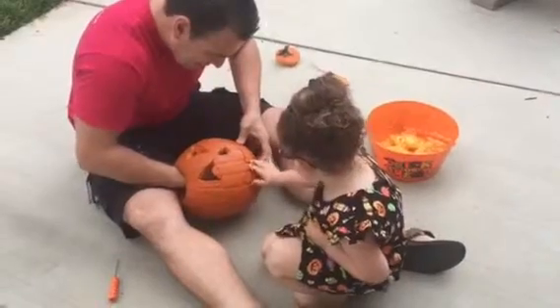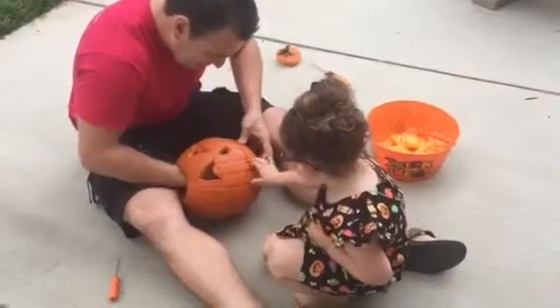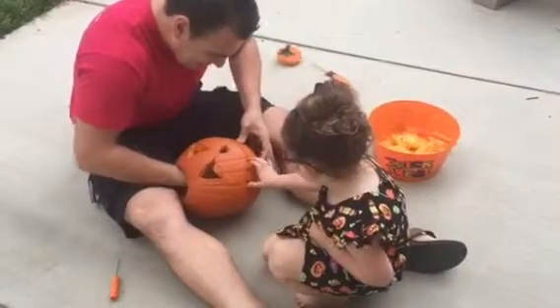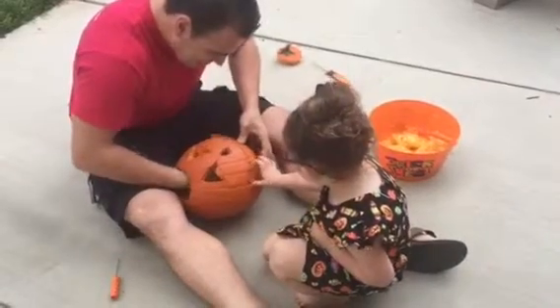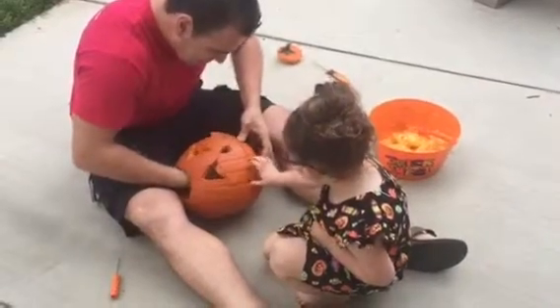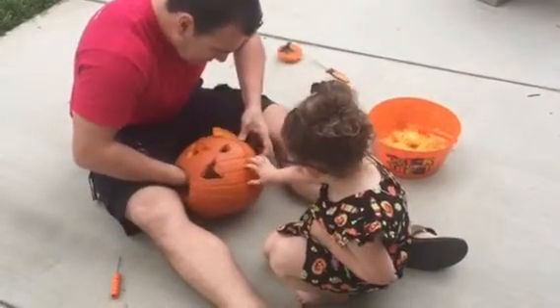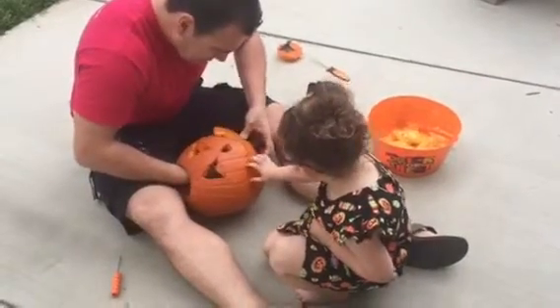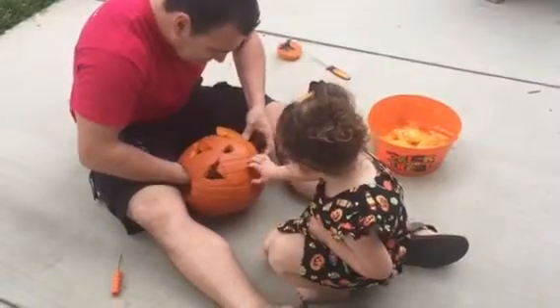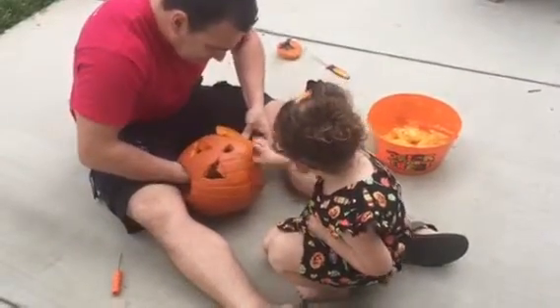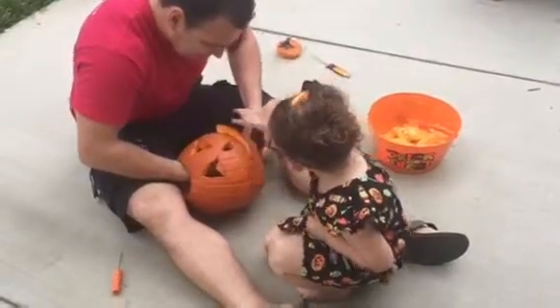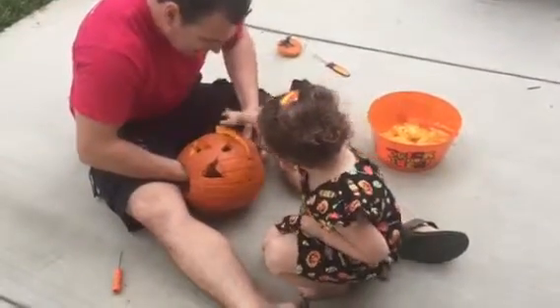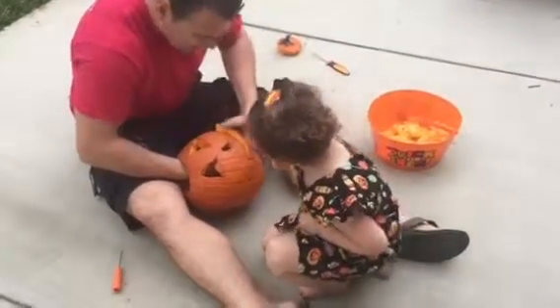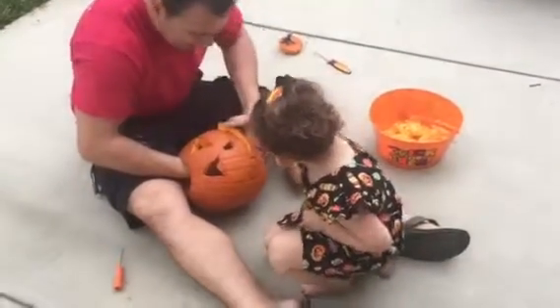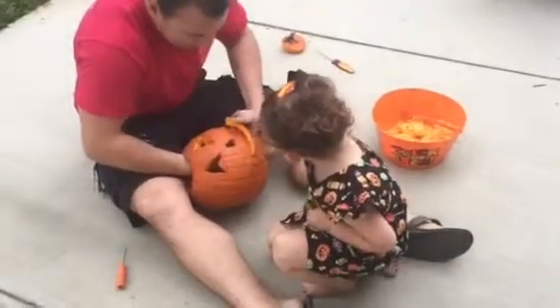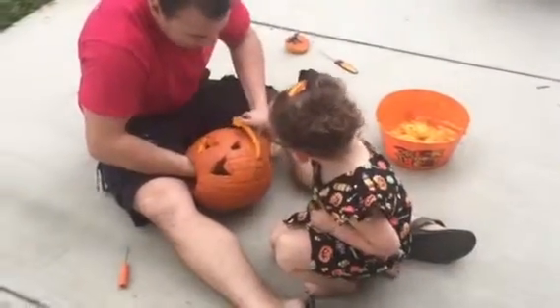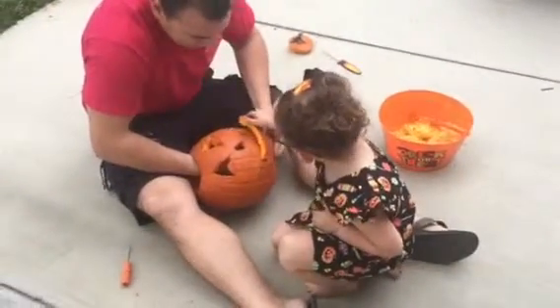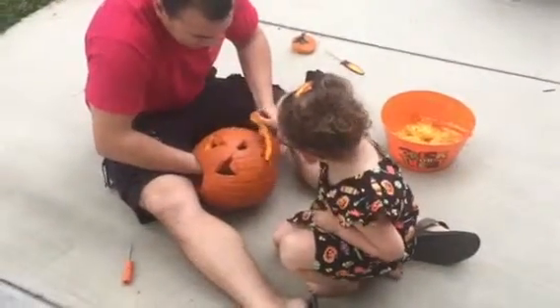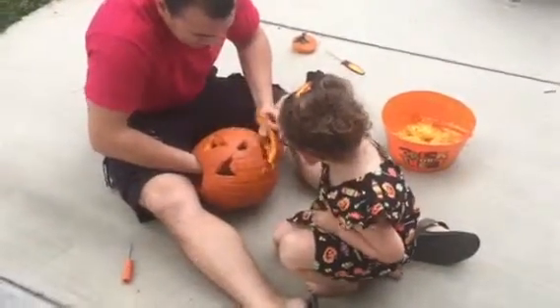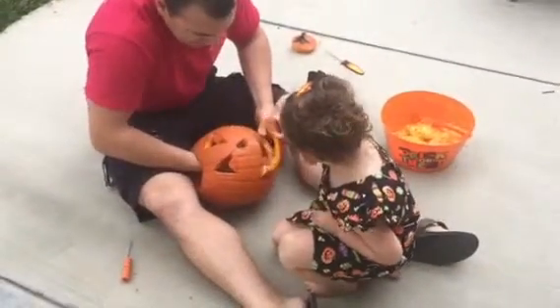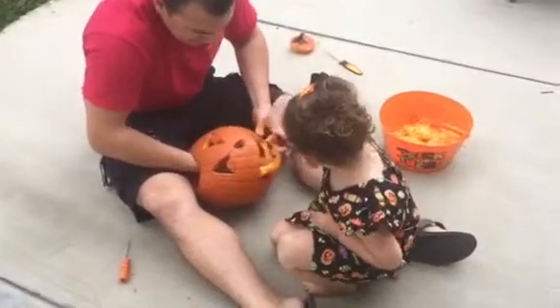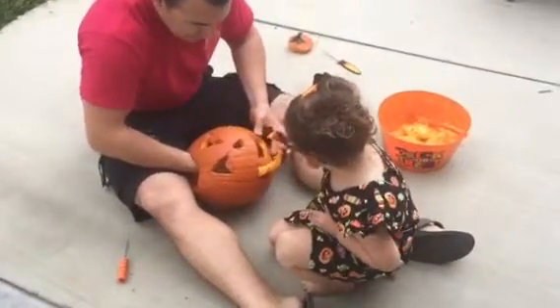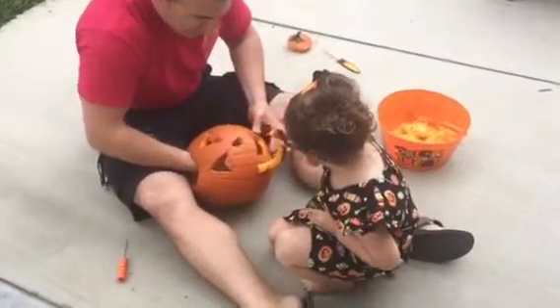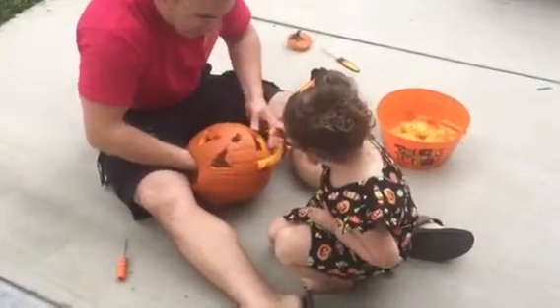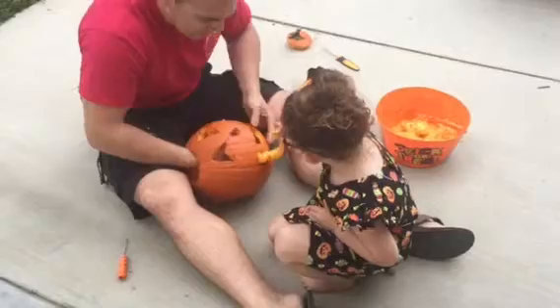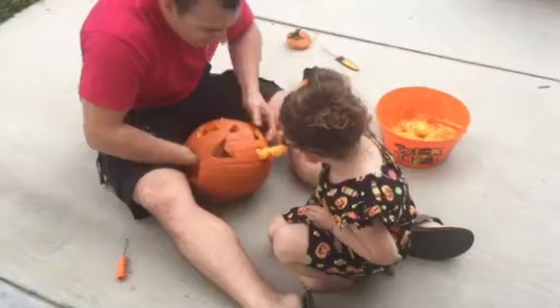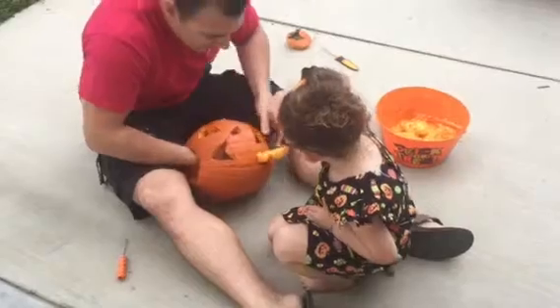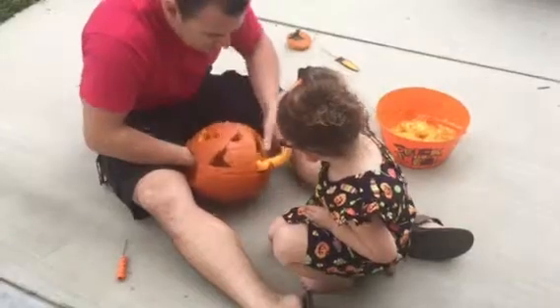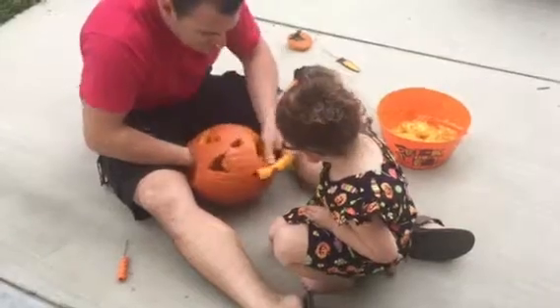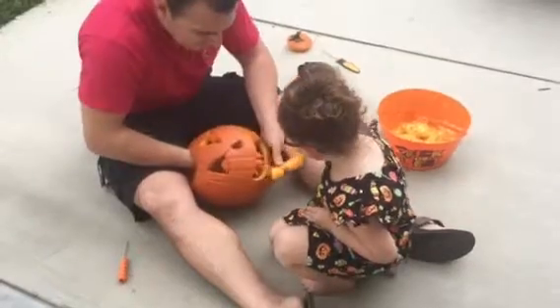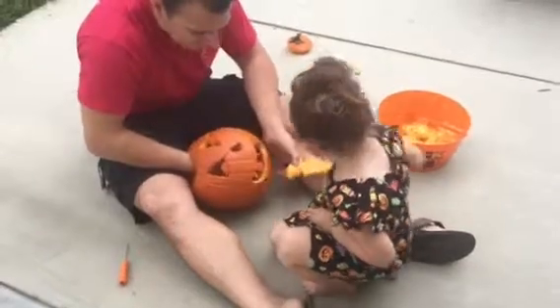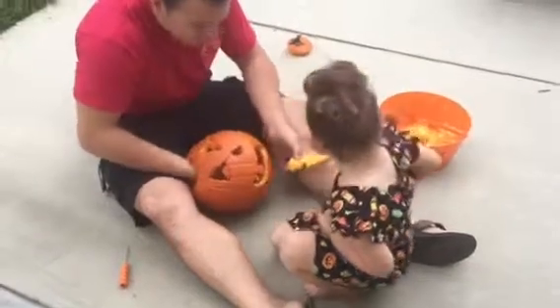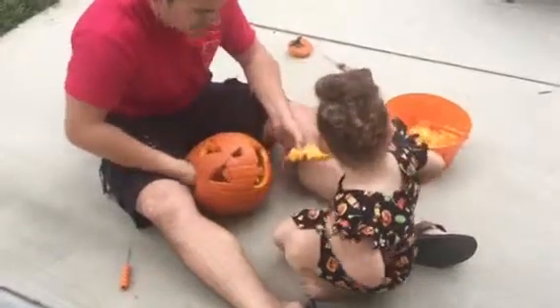Okay. One, two. Pull it out. There you go. Woohoo!